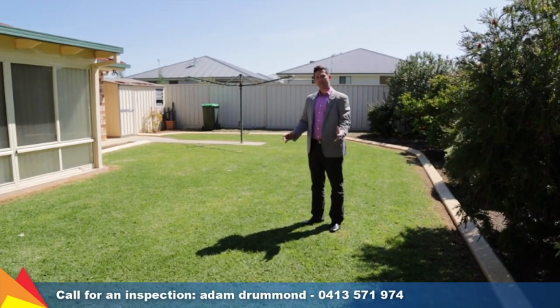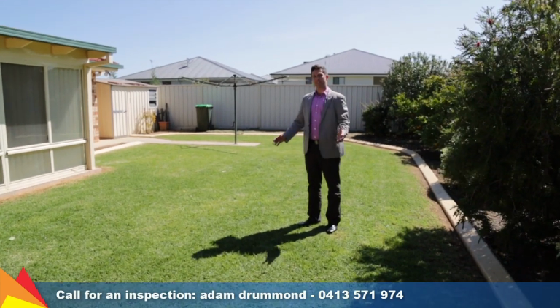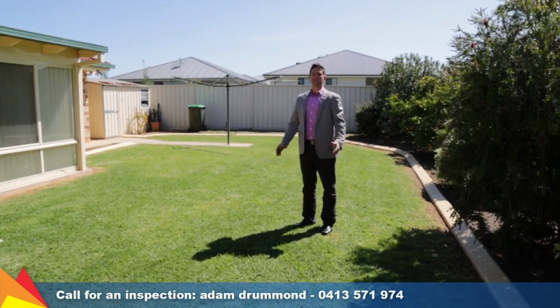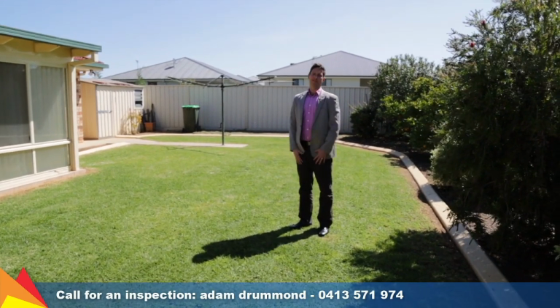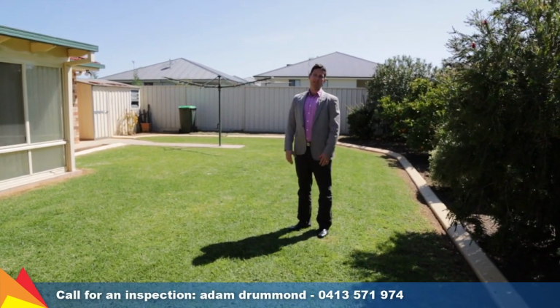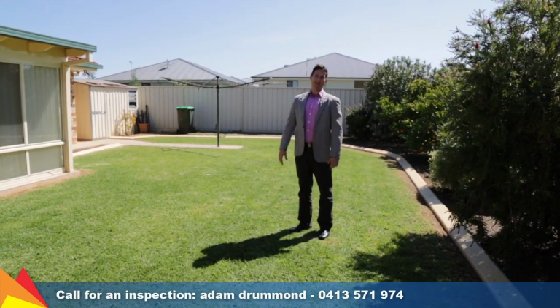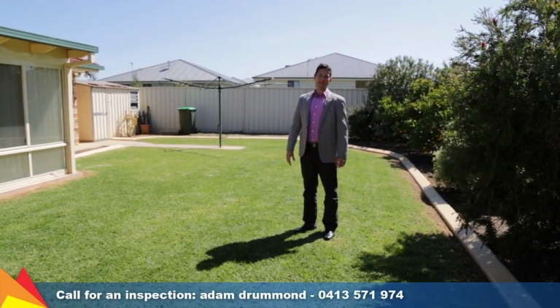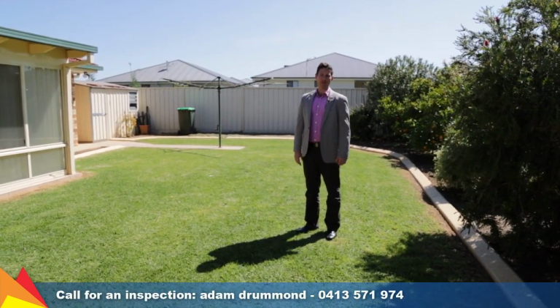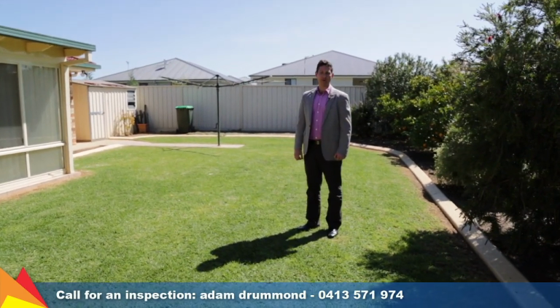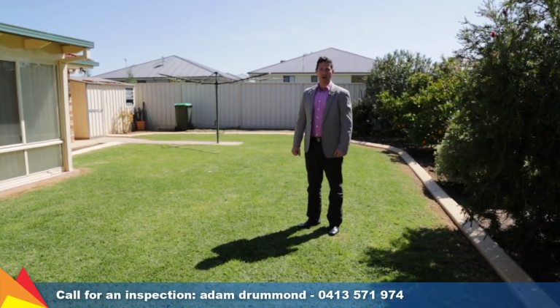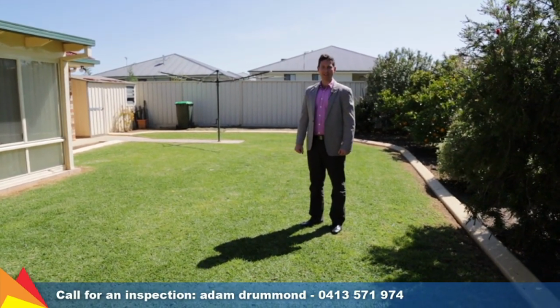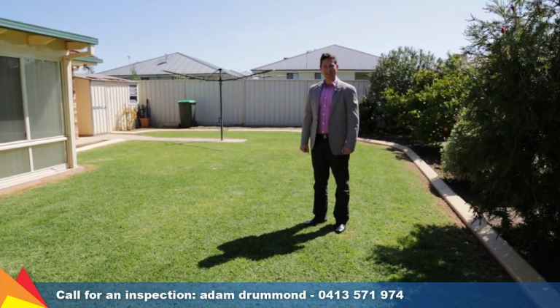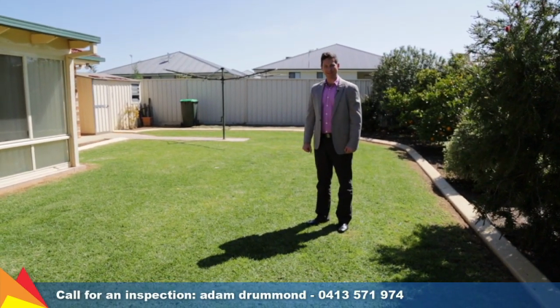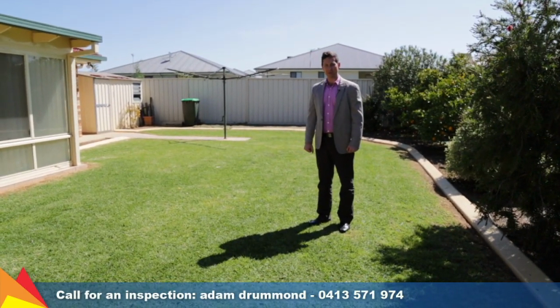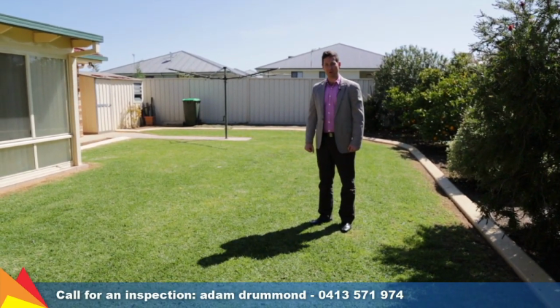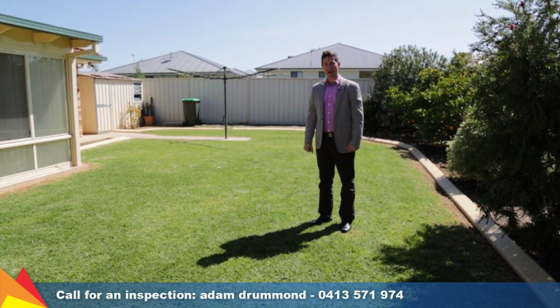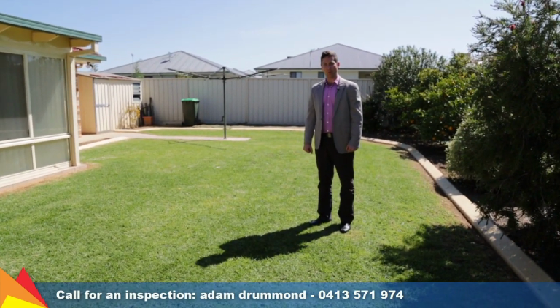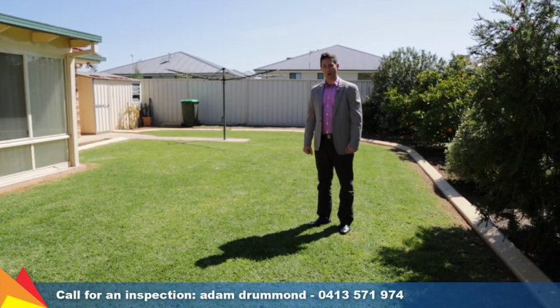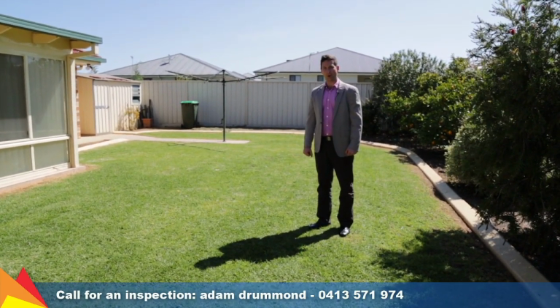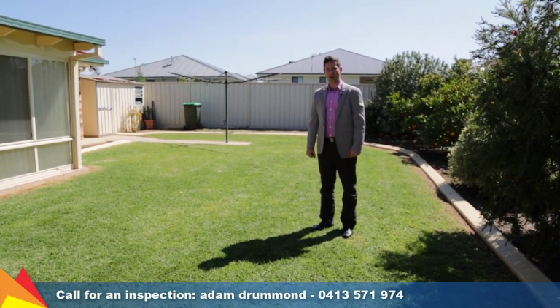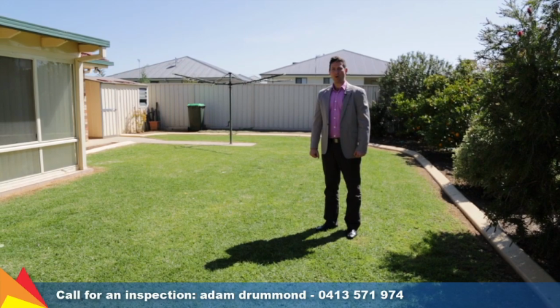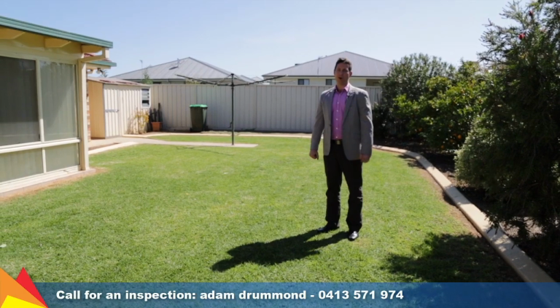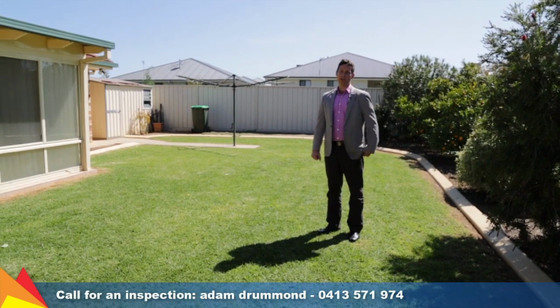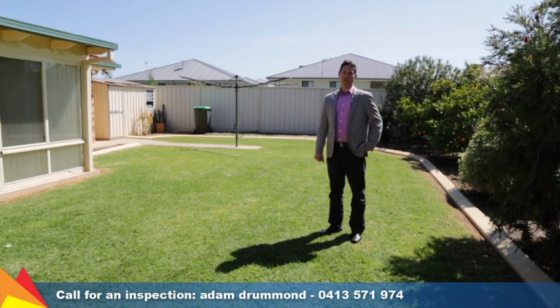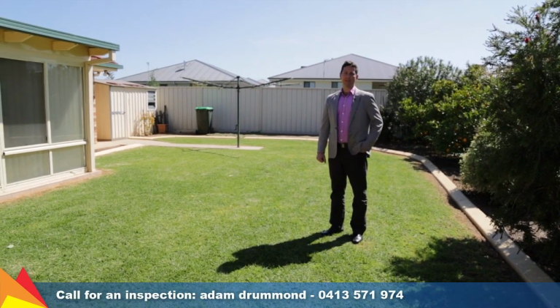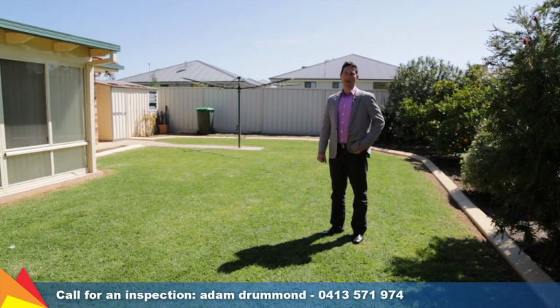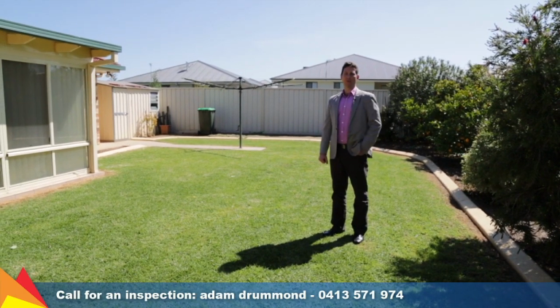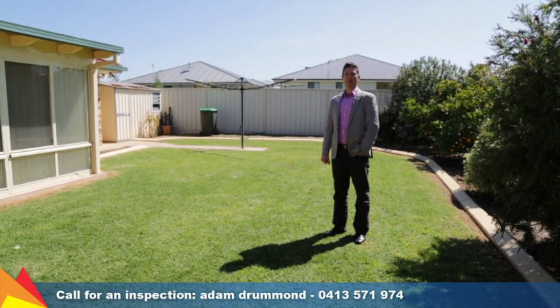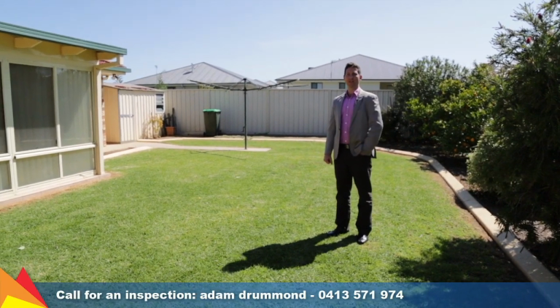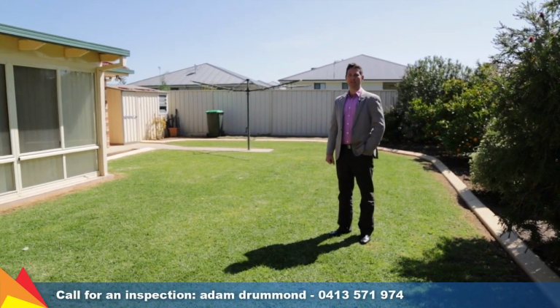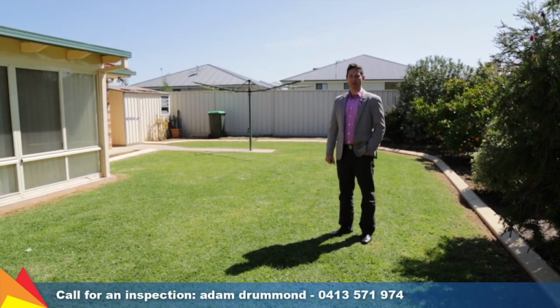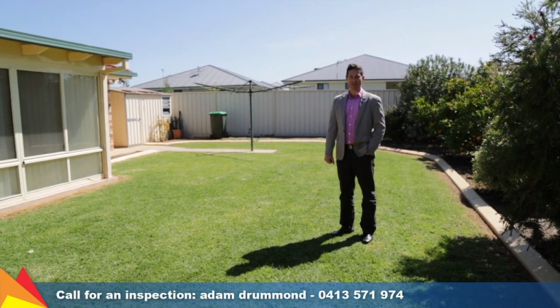This is 57 Yen 2 Drive in Glenfield Park, Wagga Wagga. Why don't you call me today and we'll arrange an inspection.